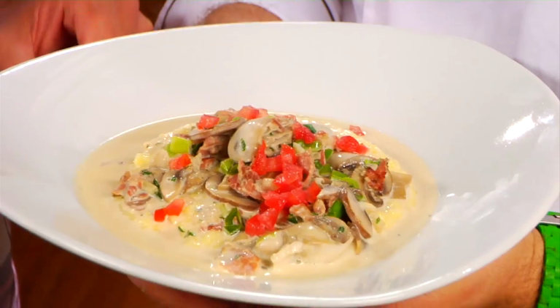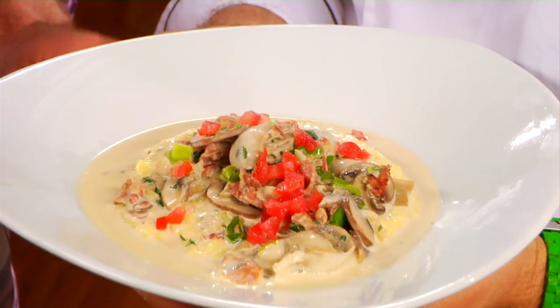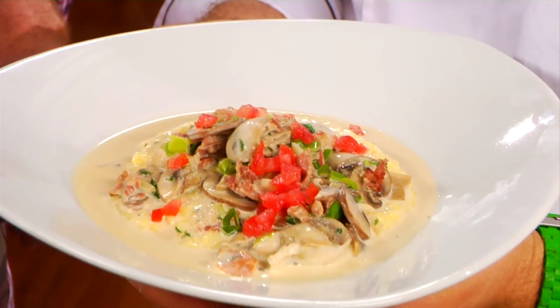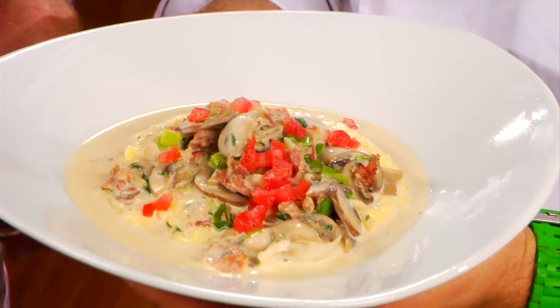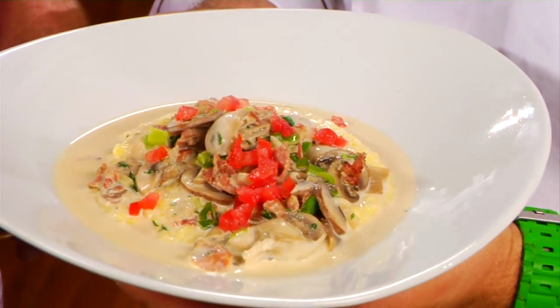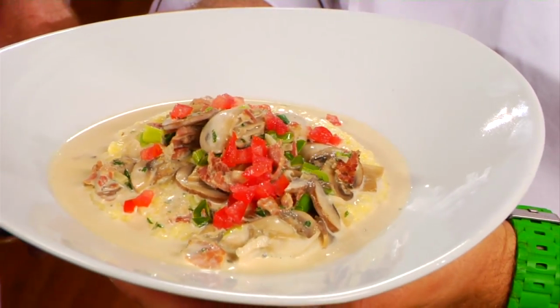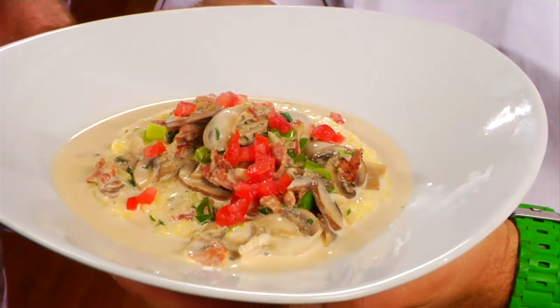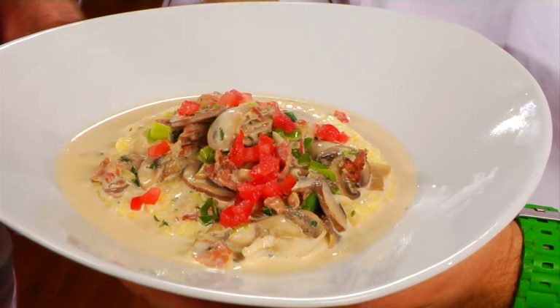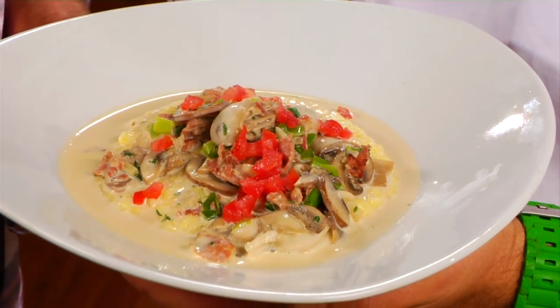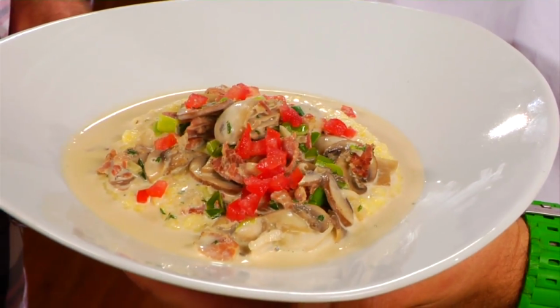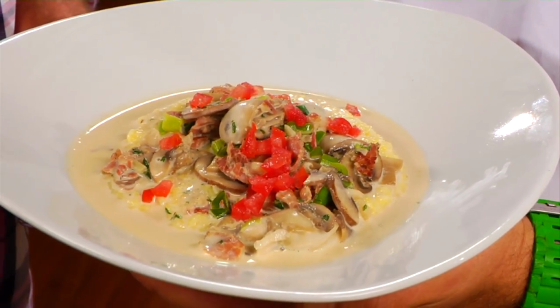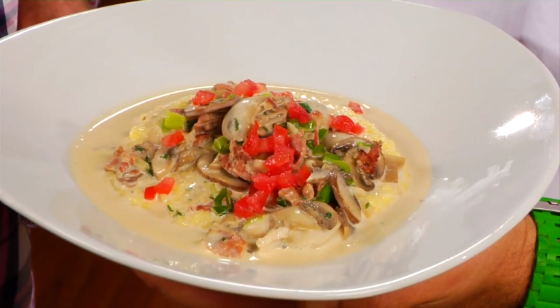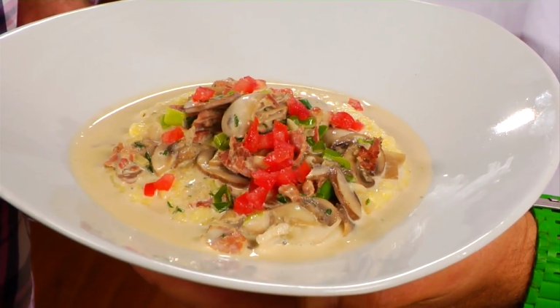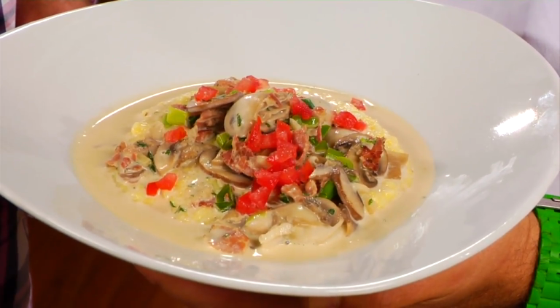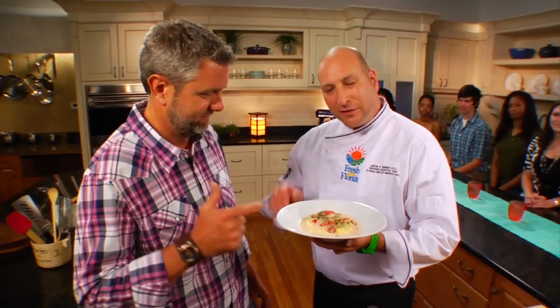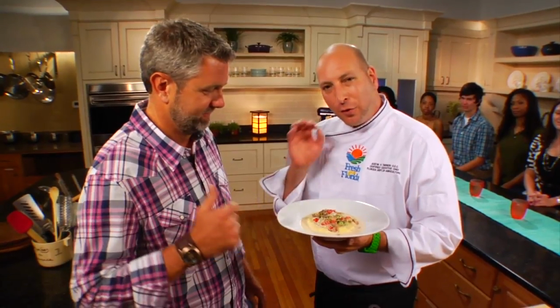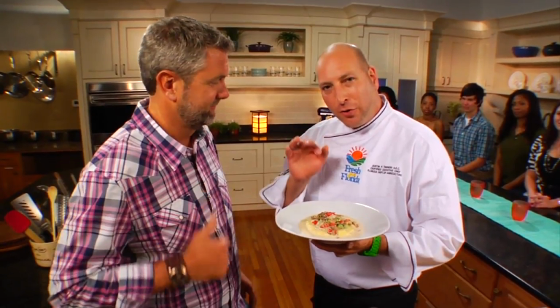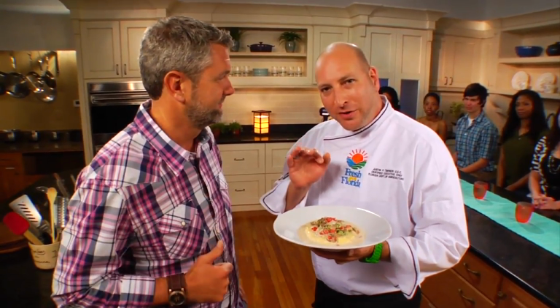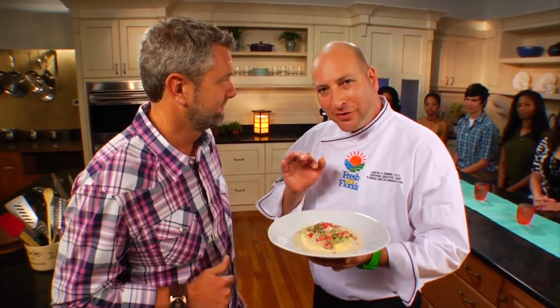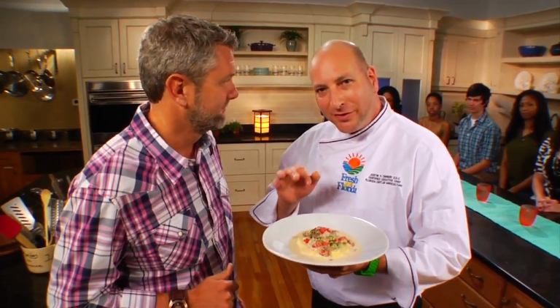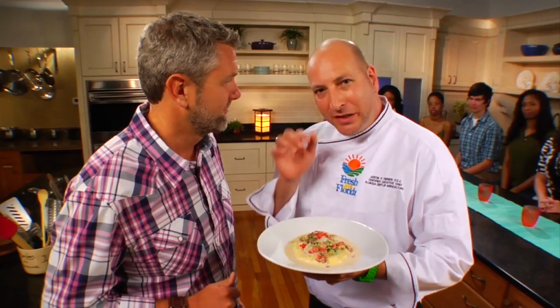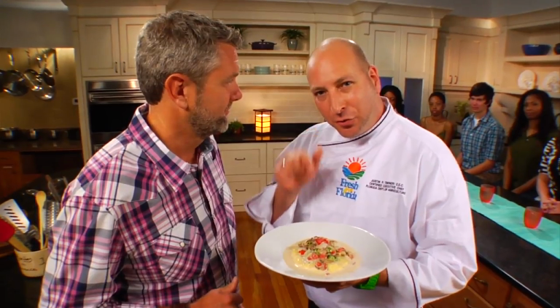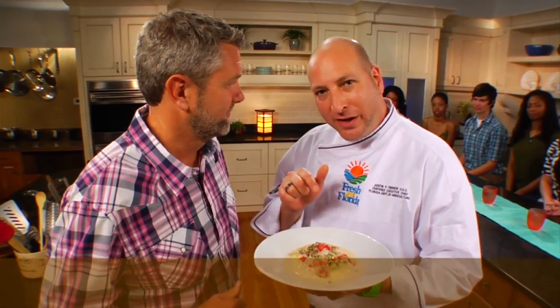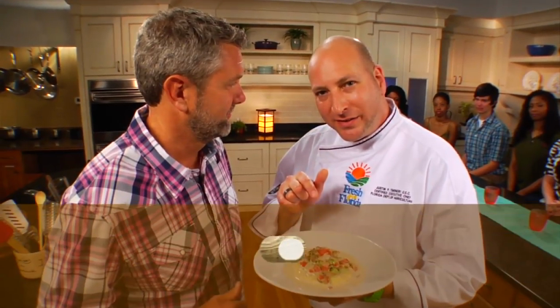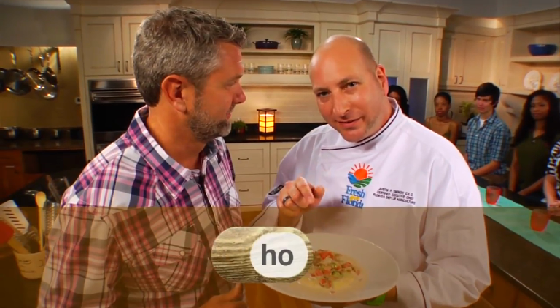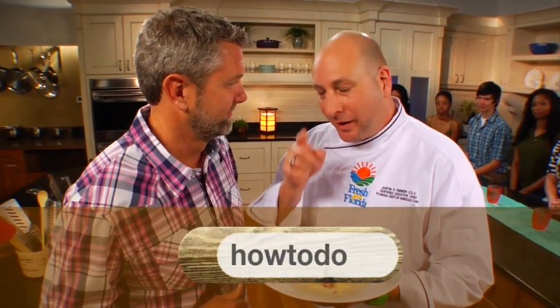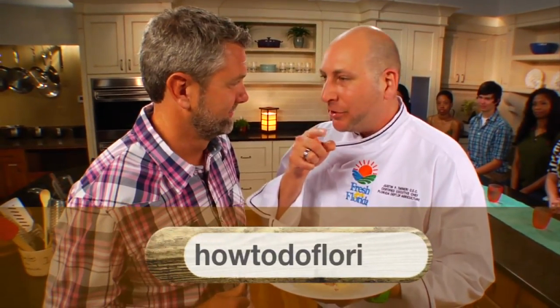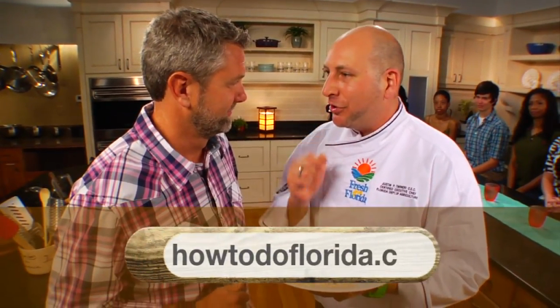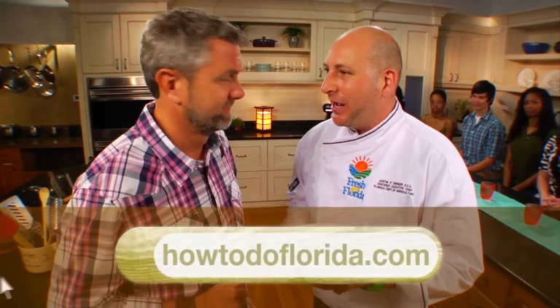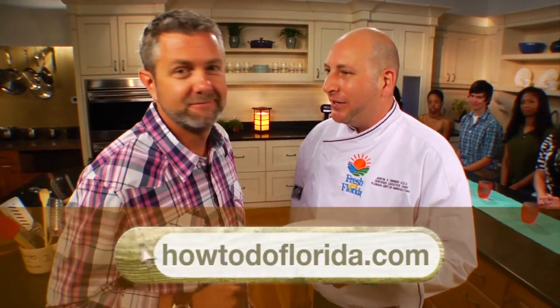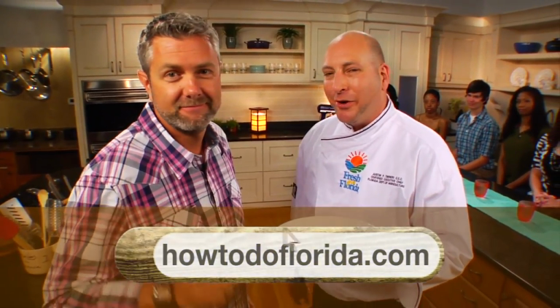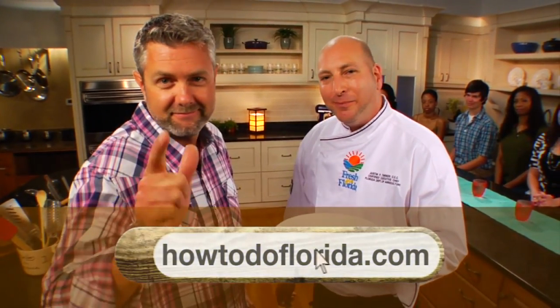Our first recipe is a breakfast dish. It's Florida oysters, it's grits, and I'm going to show you how to do it.